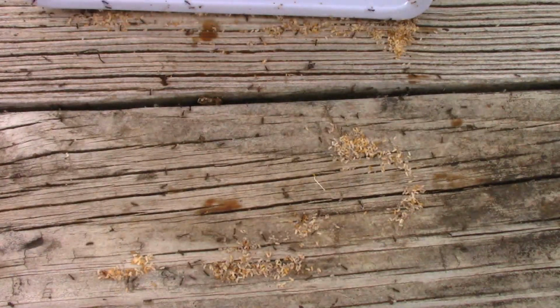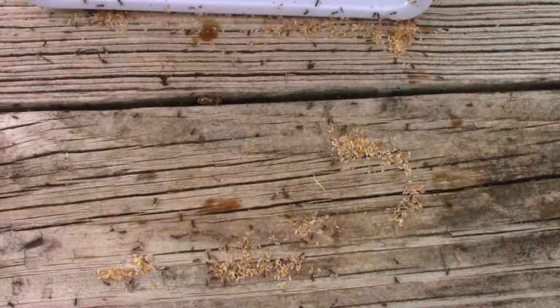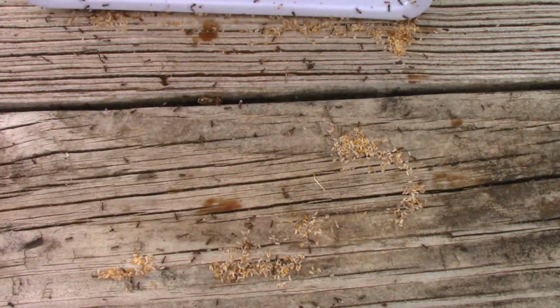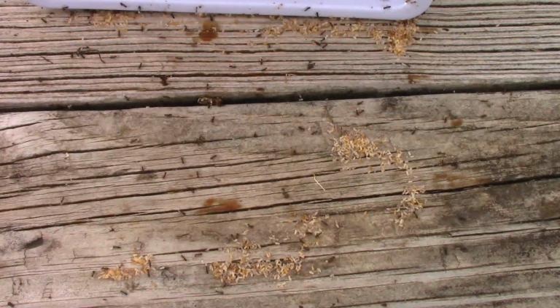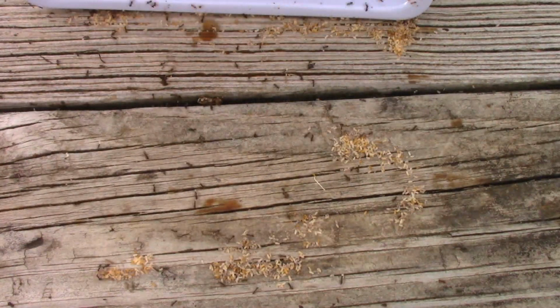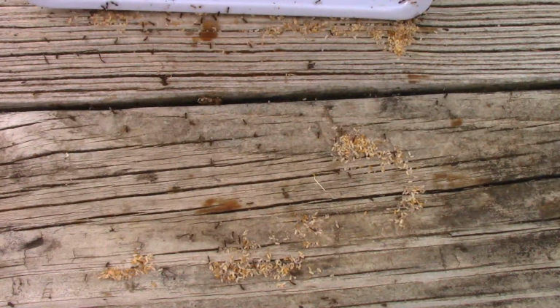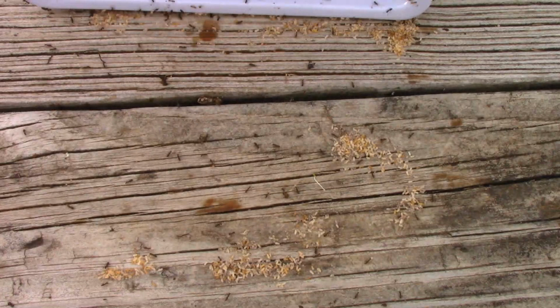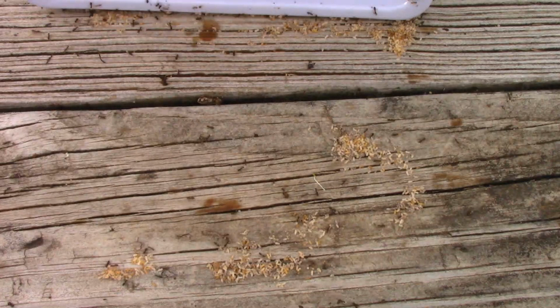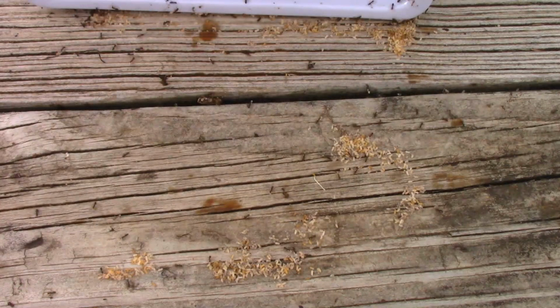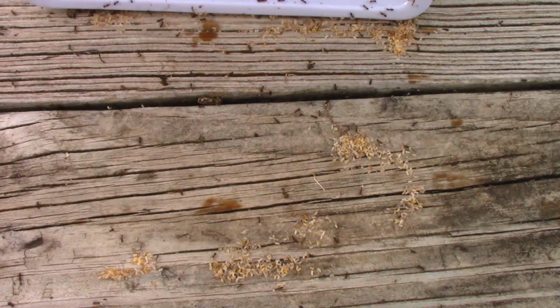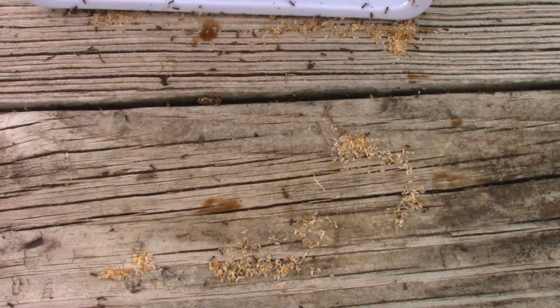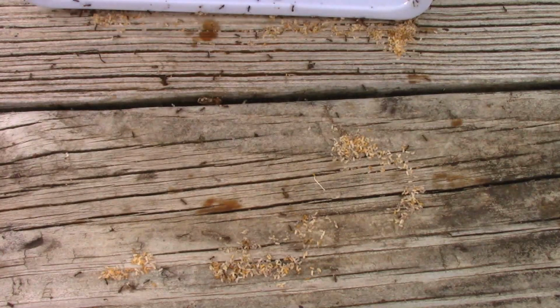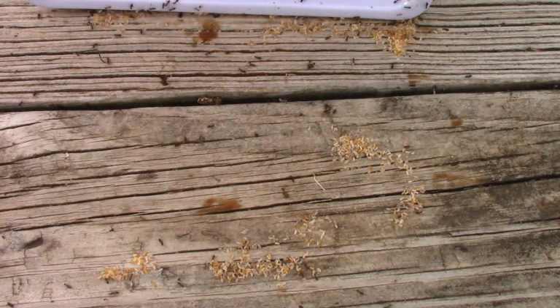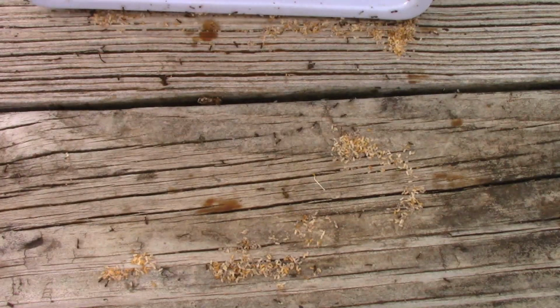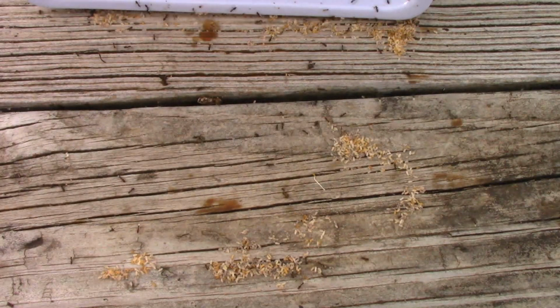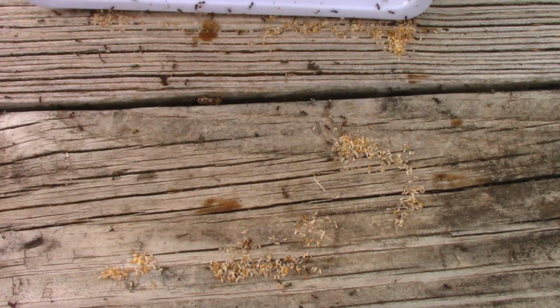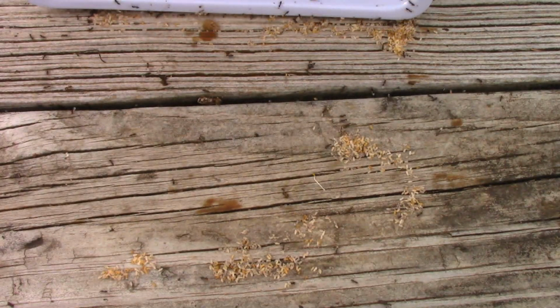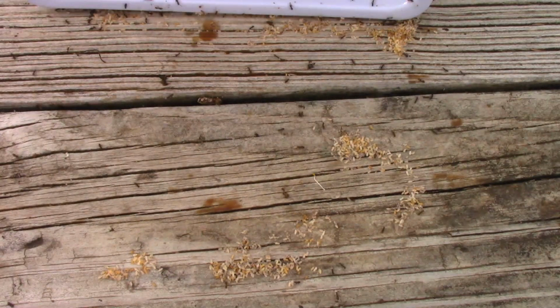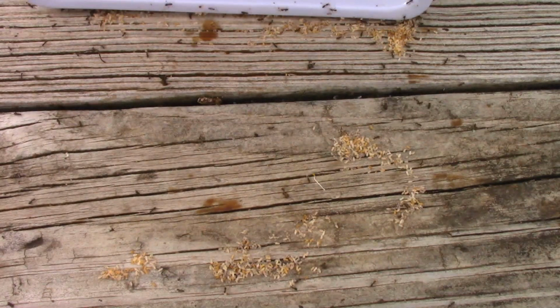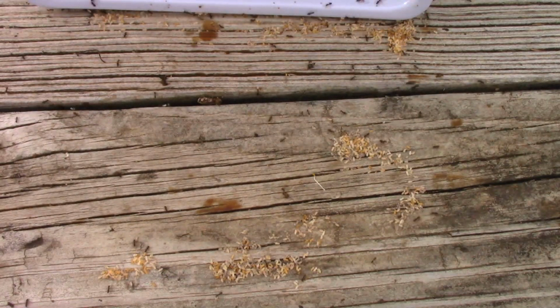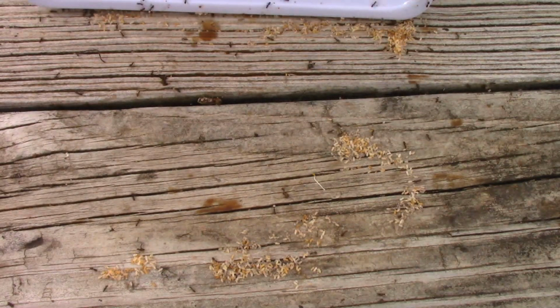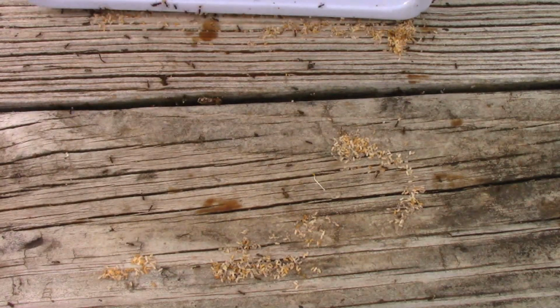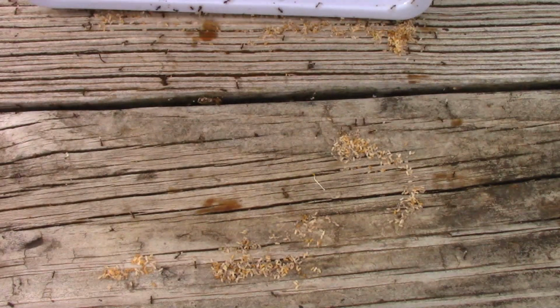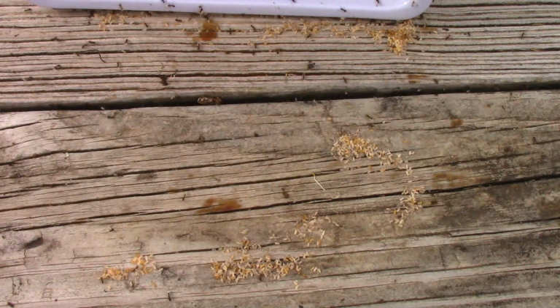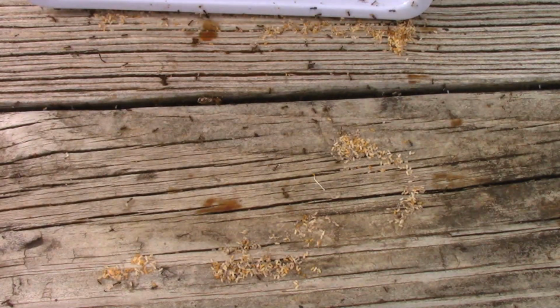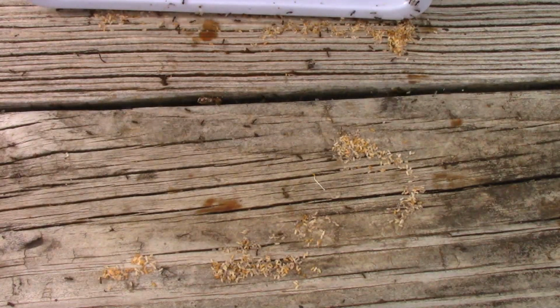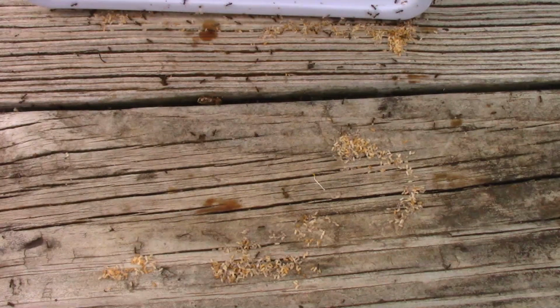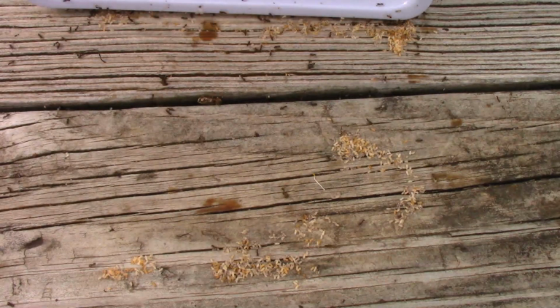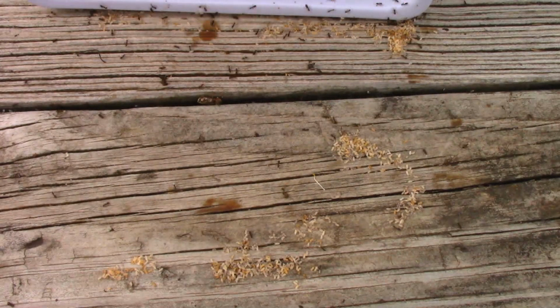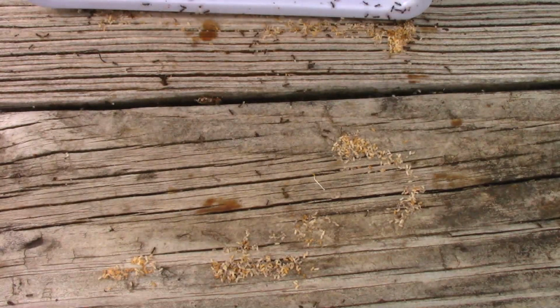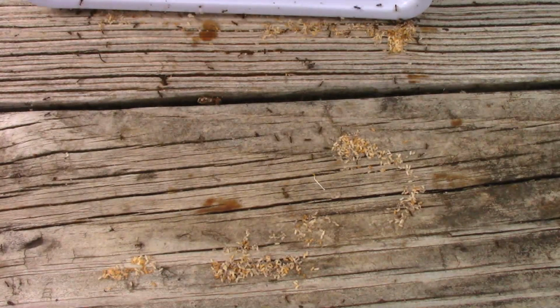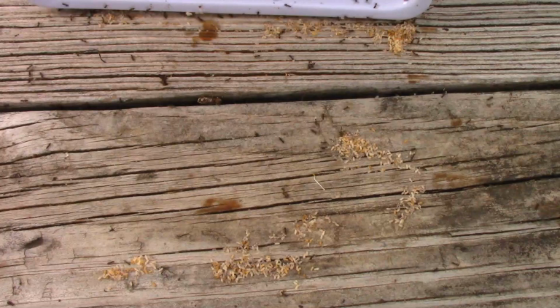They moved their young under the white plastic tray, and when I flipped it over, they had to come up with a new game plan.